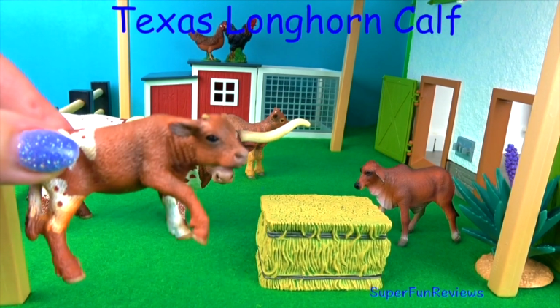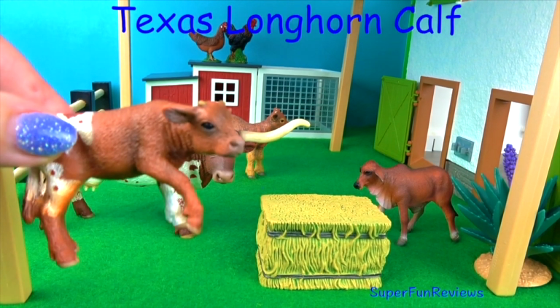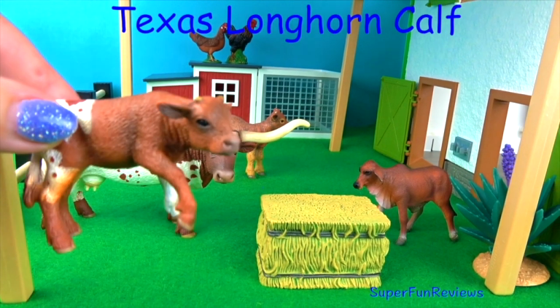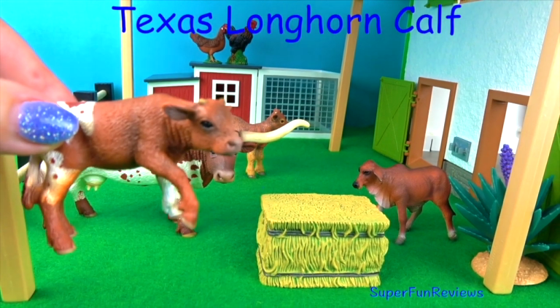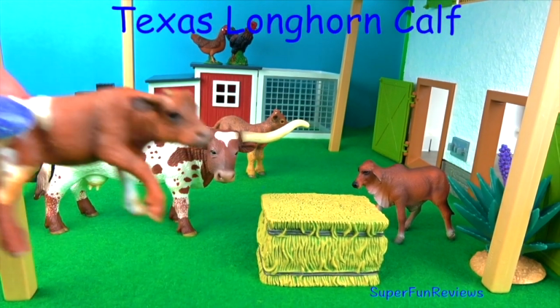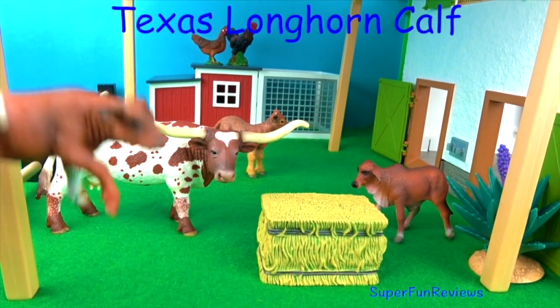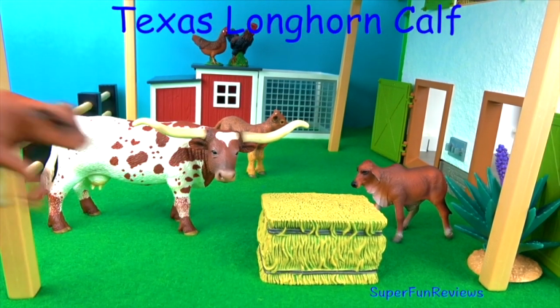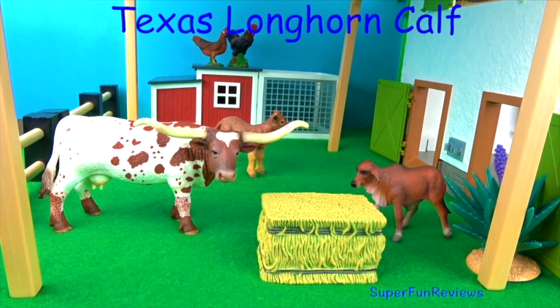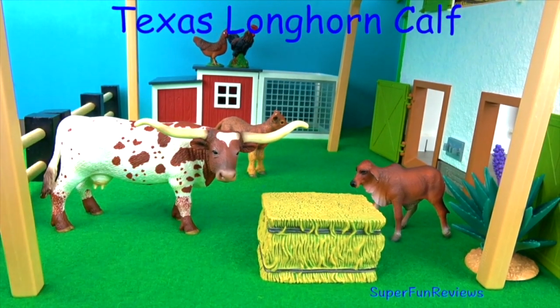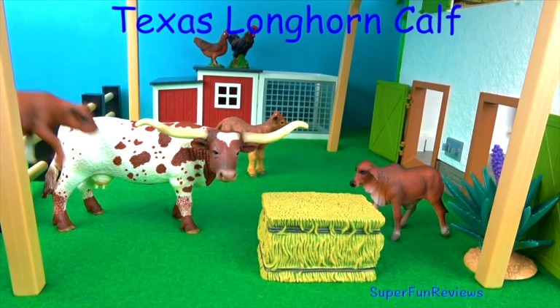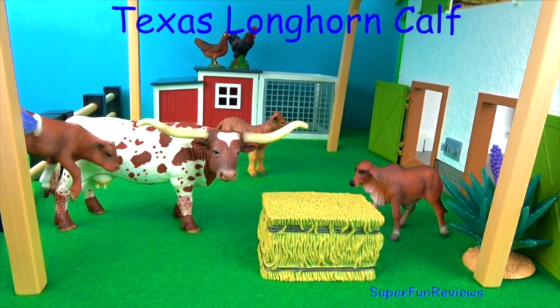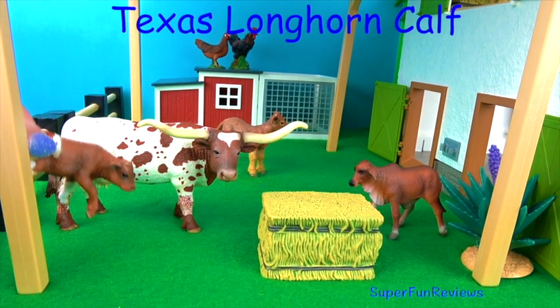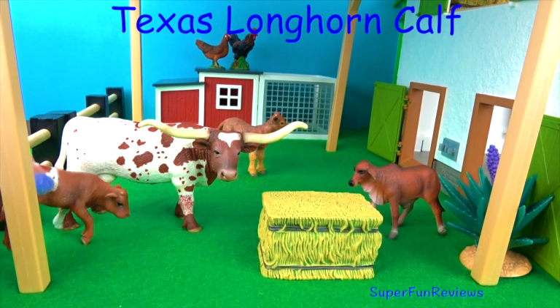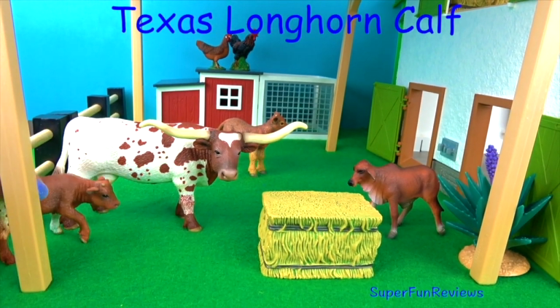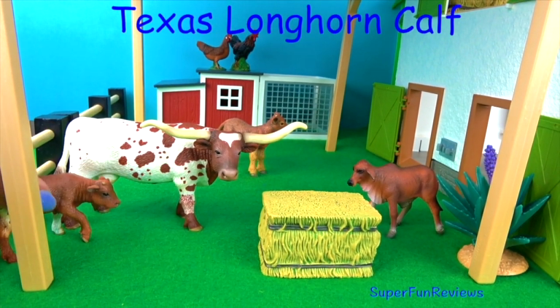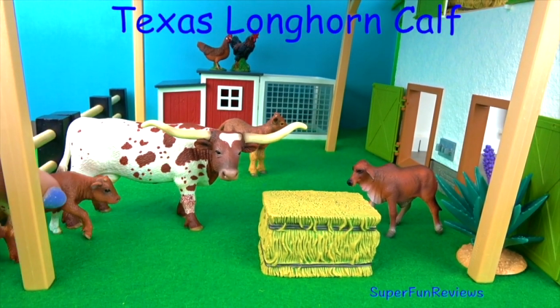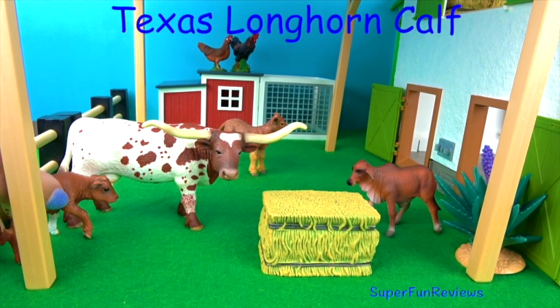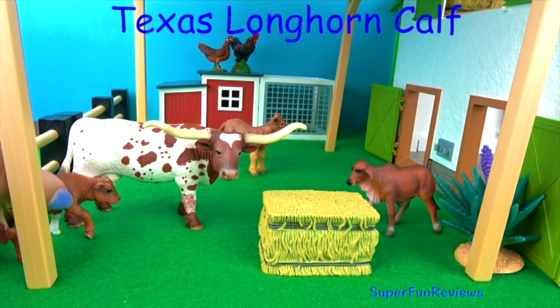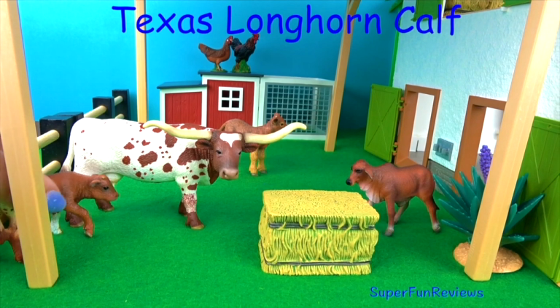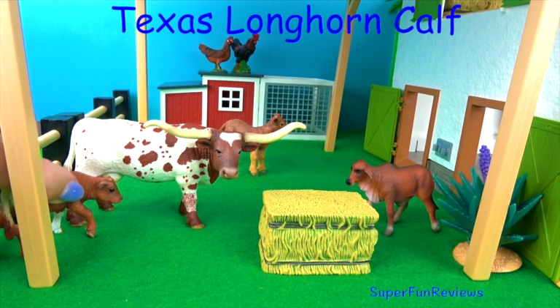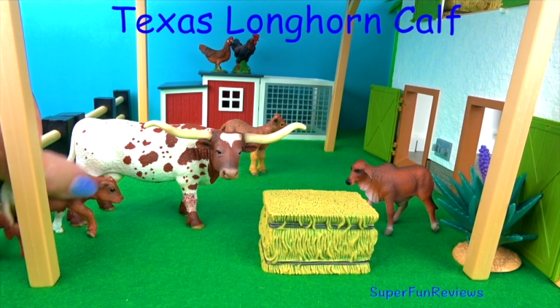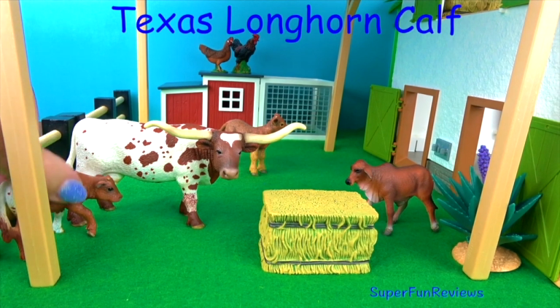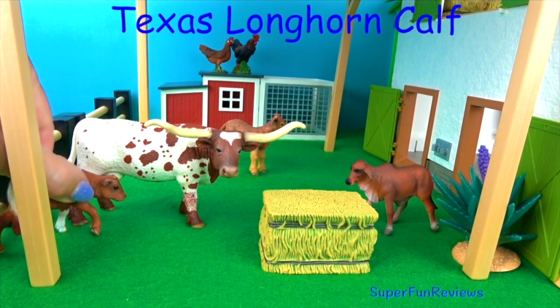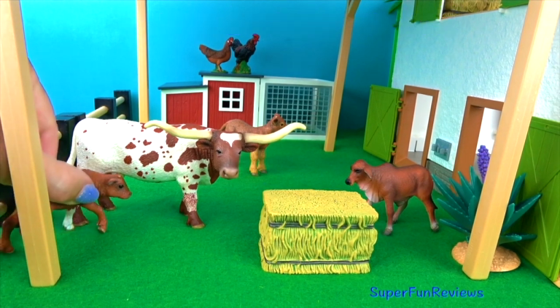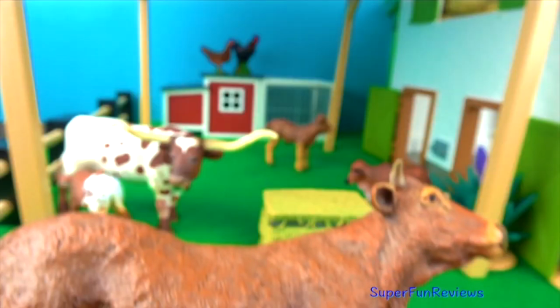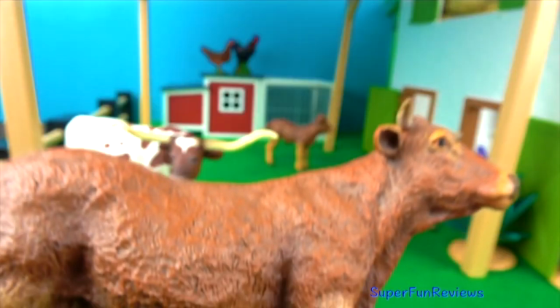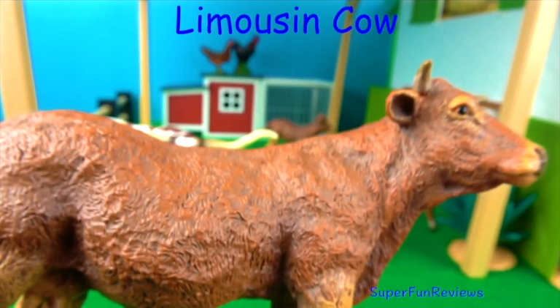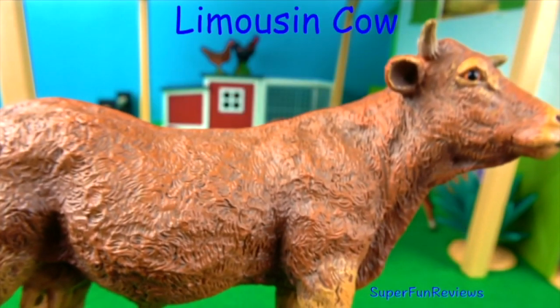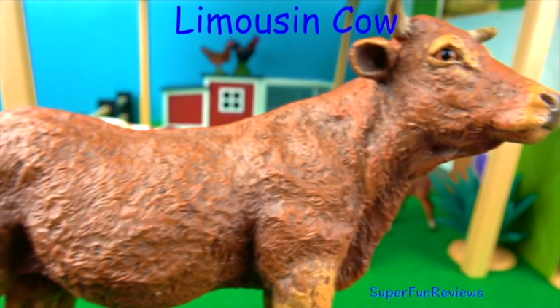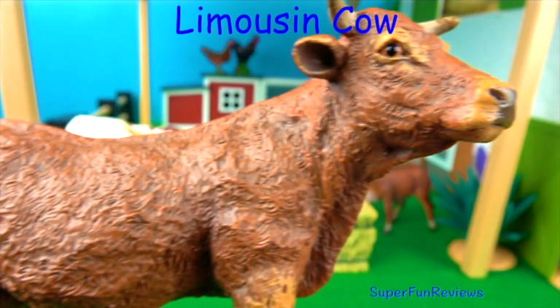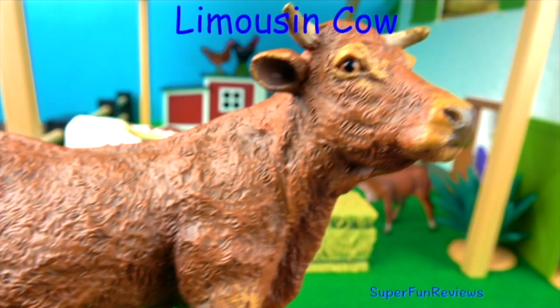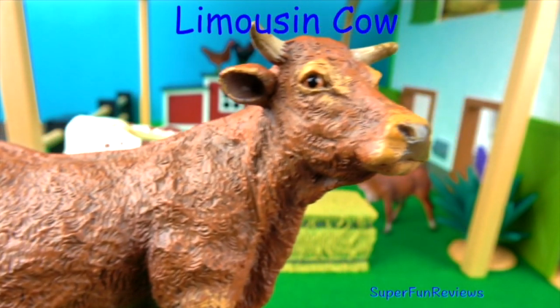And here's the little calf. It looks very fawn-like in appearance.